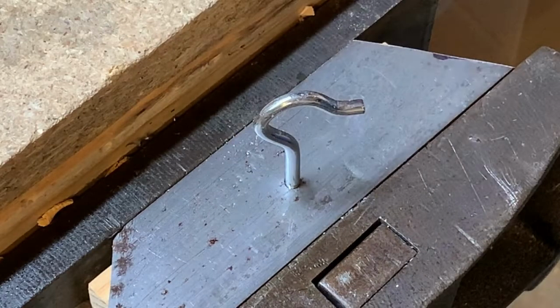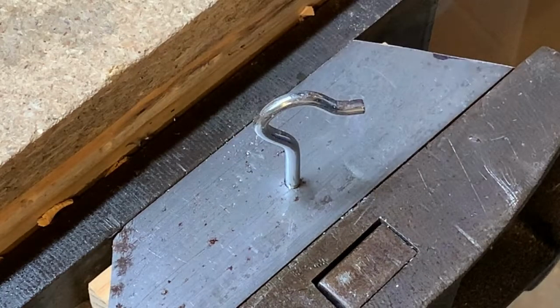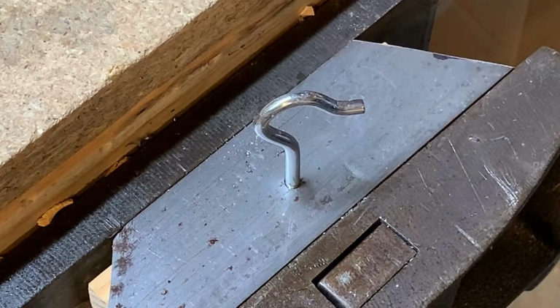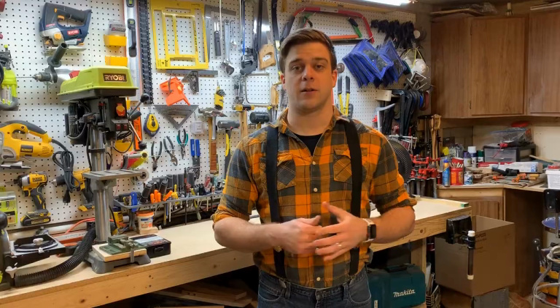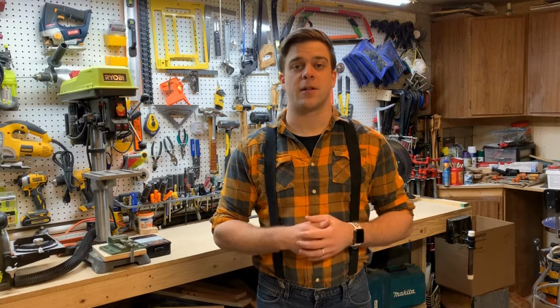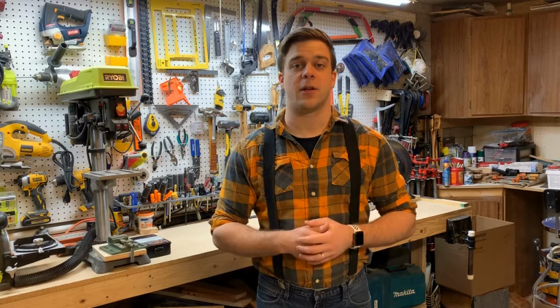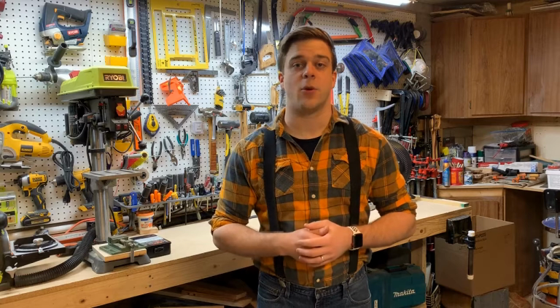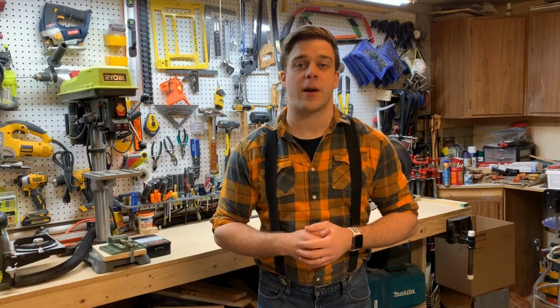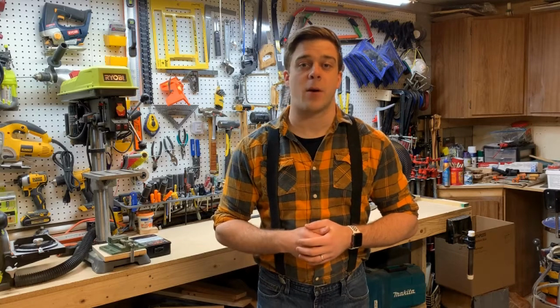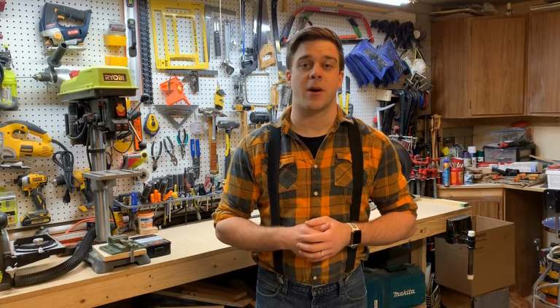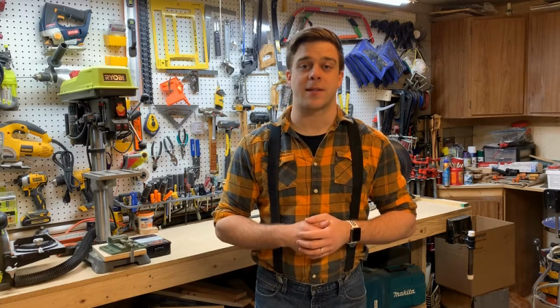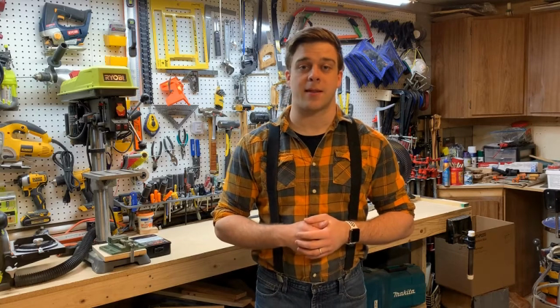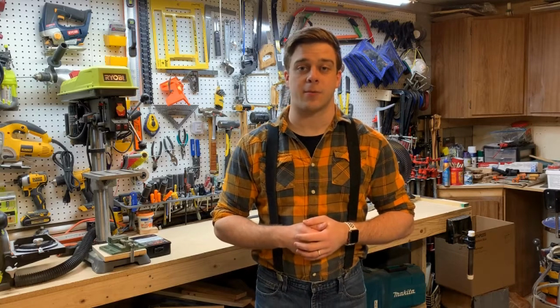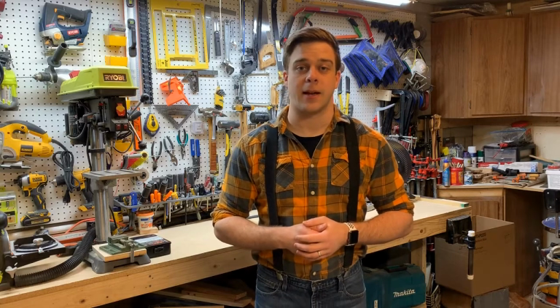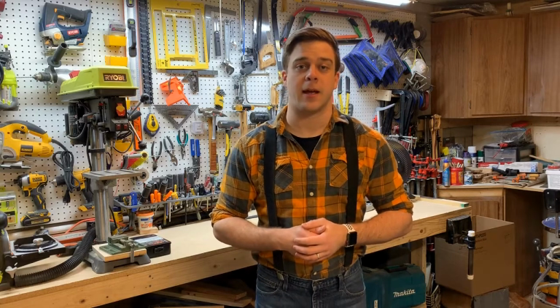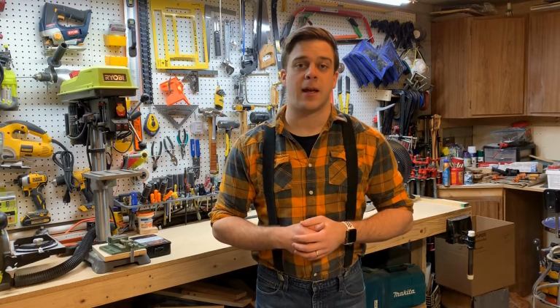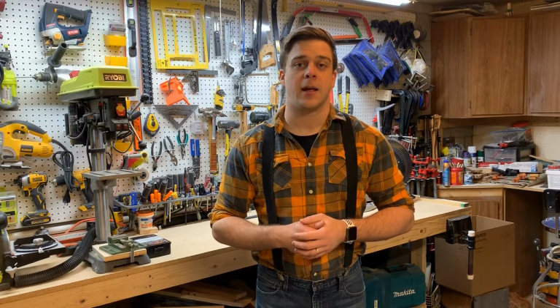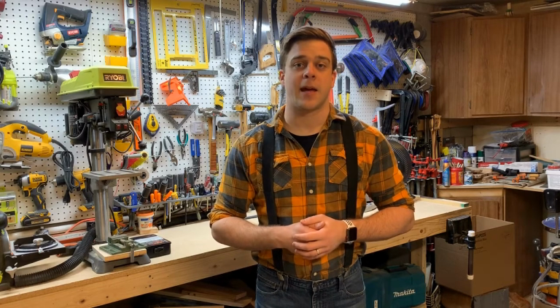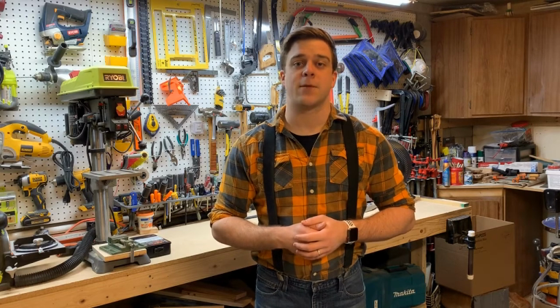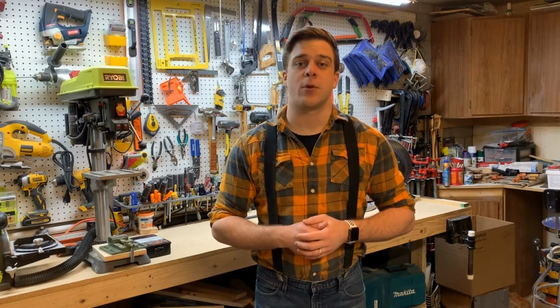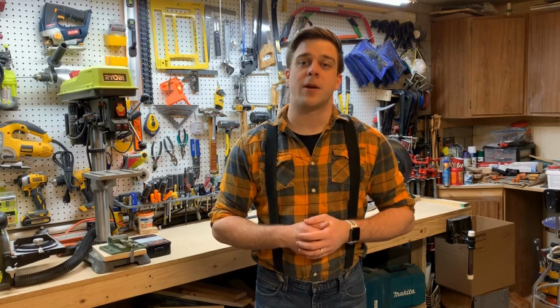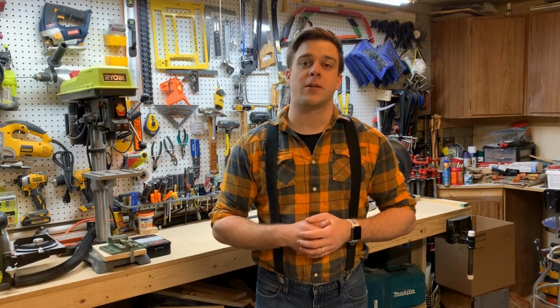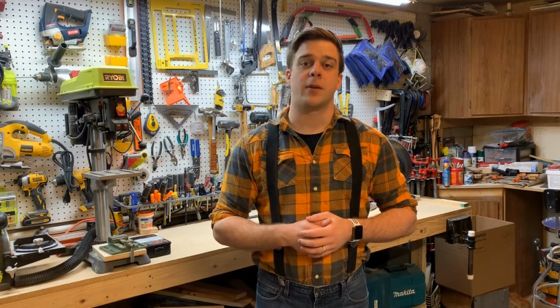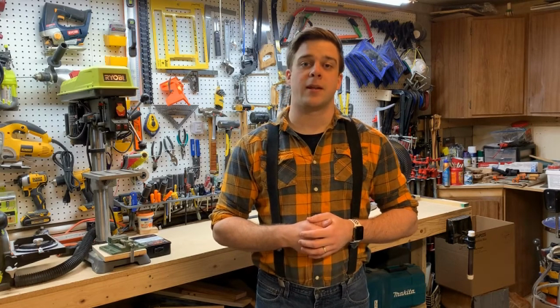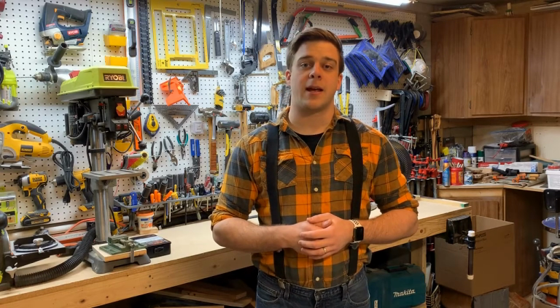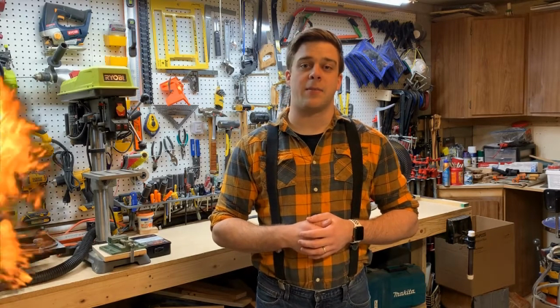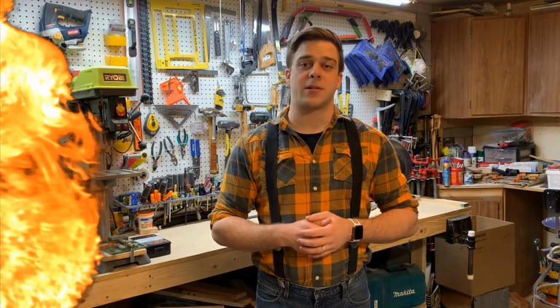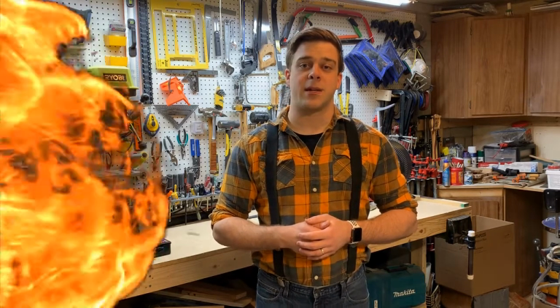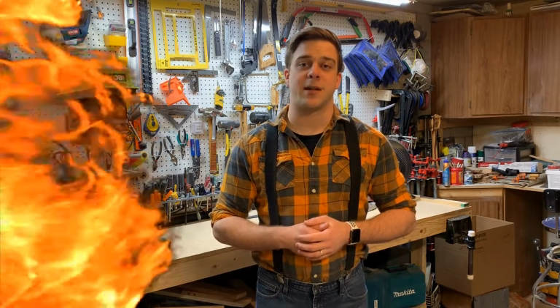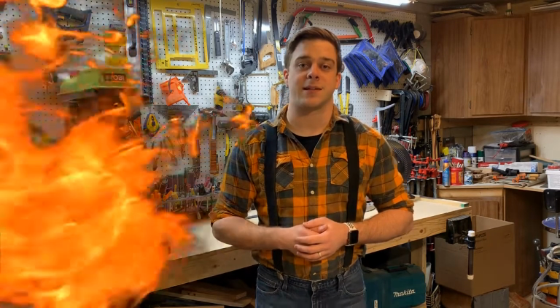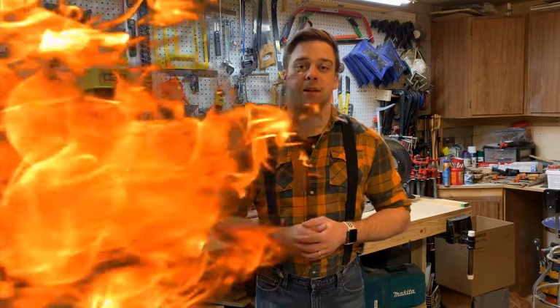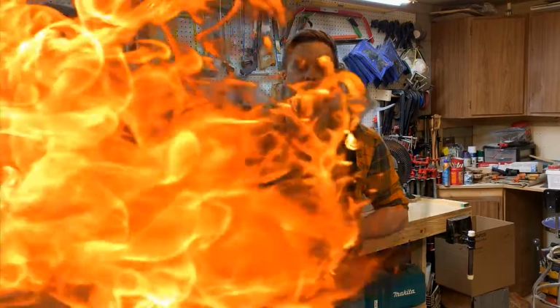Hopefully you learned something new about how parts get threaded. Thanks for joining me on Tool of the Day. I'm Mr. D — I'll see you next time.